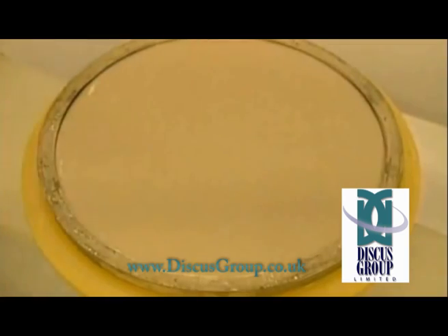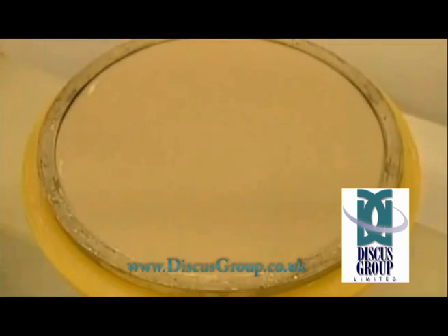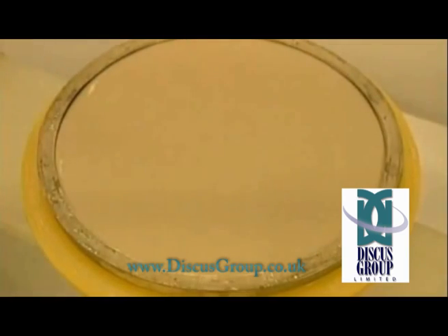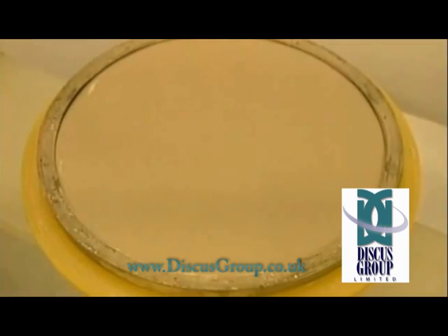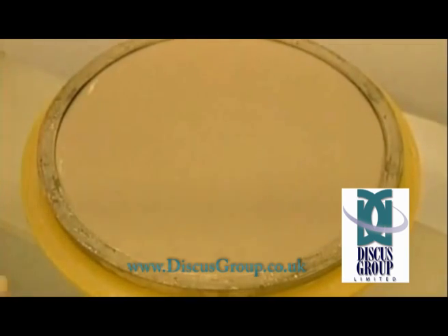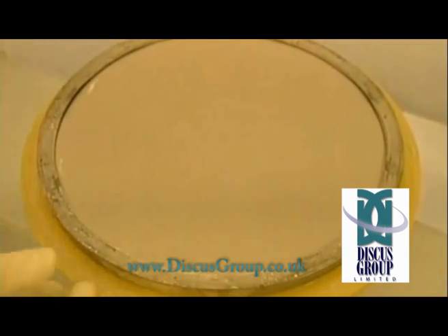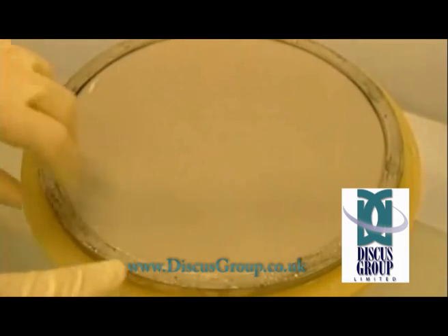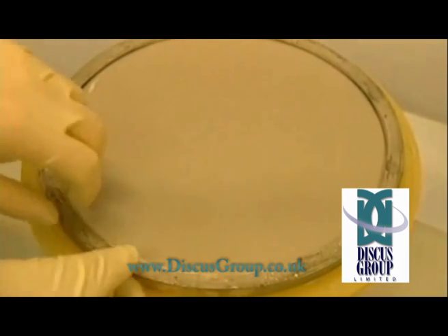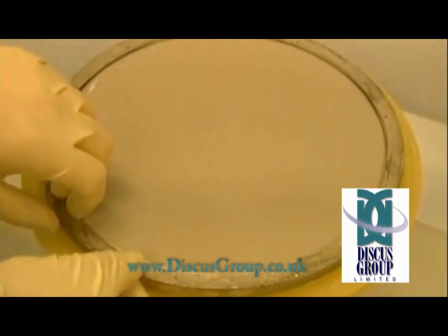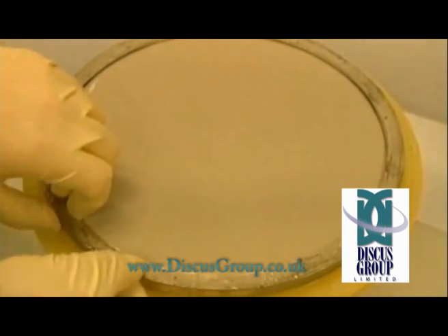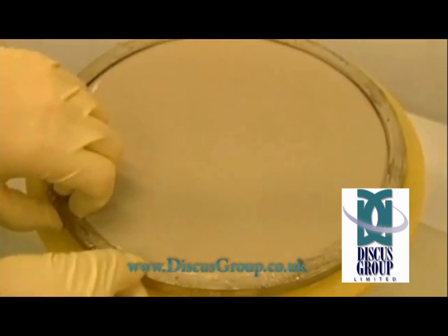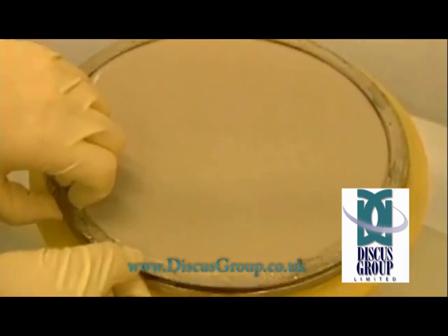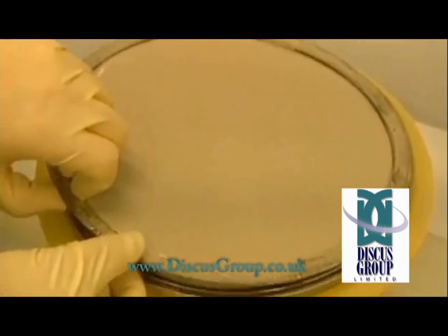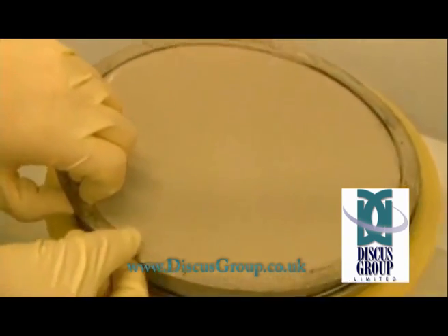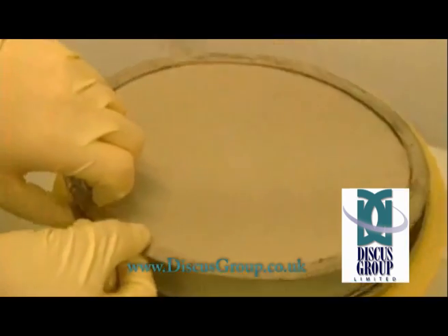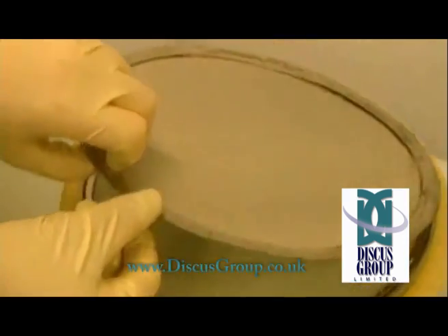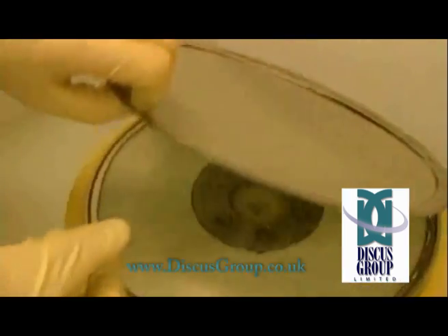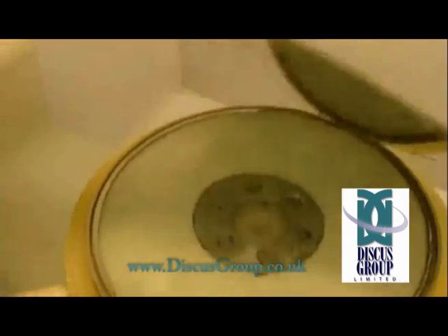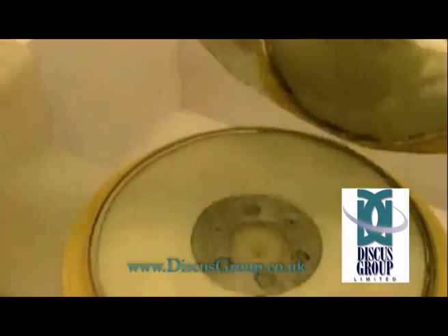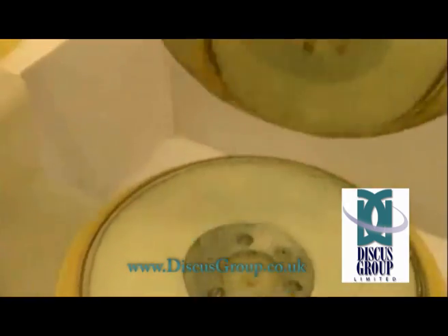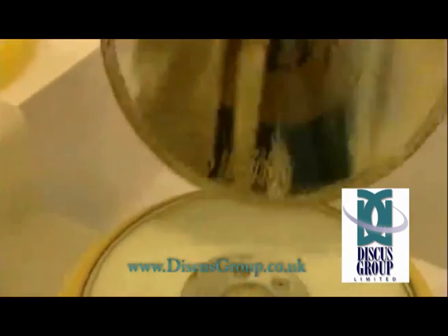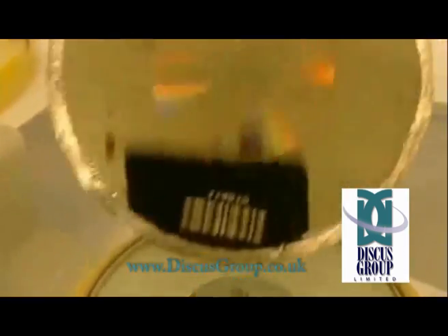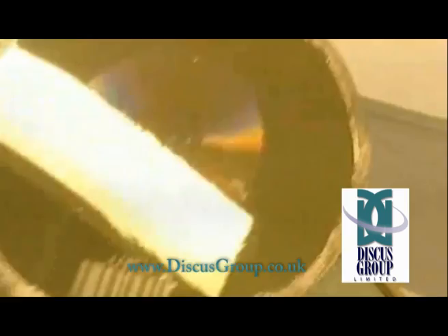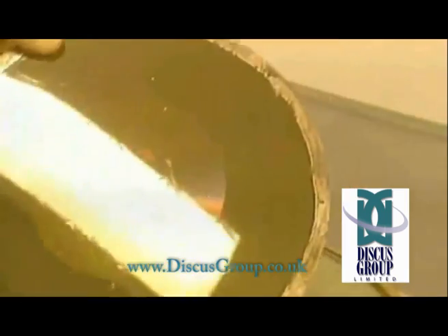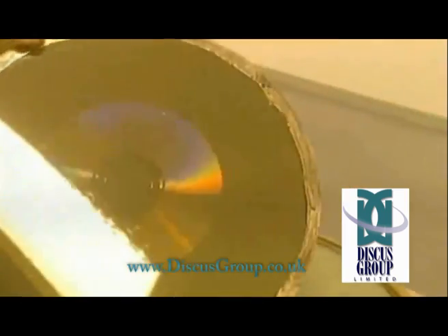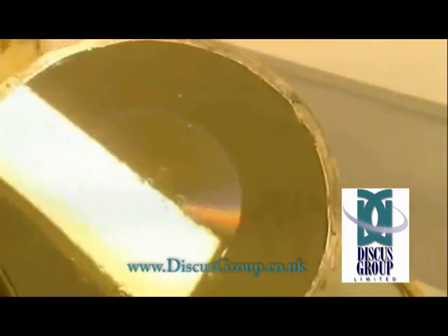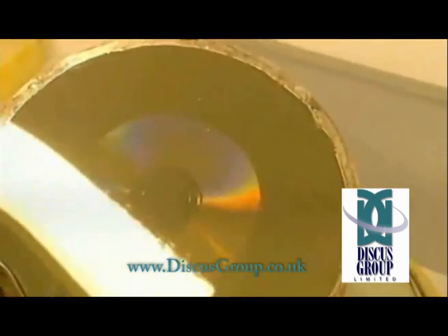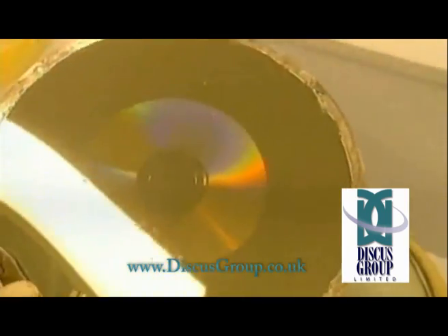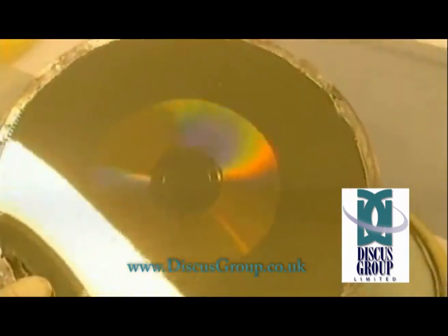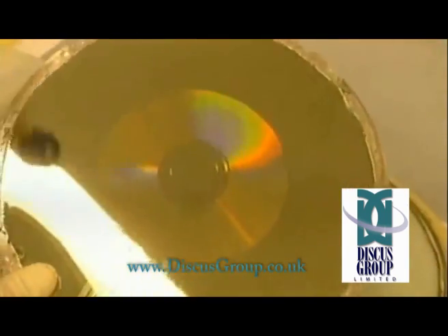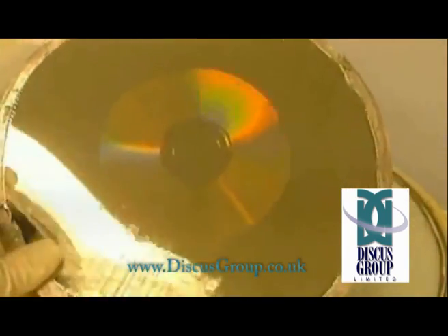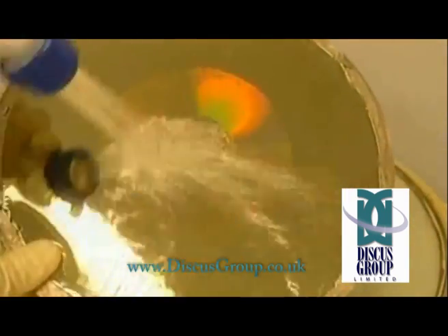After electroforming, we have a master stamper from which discs can be pressed, known as a die or stamper.